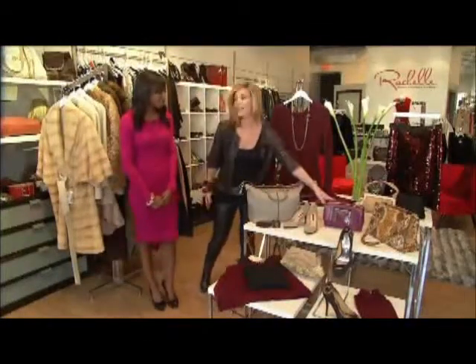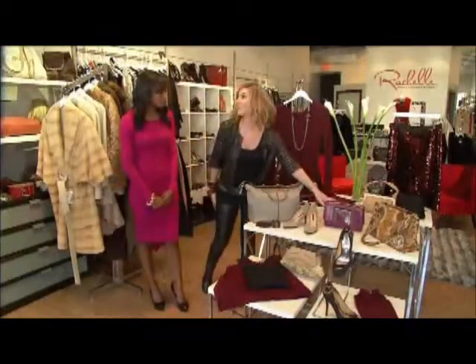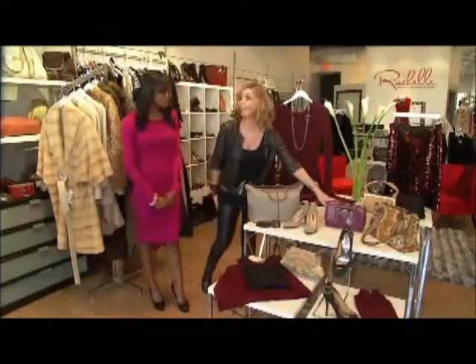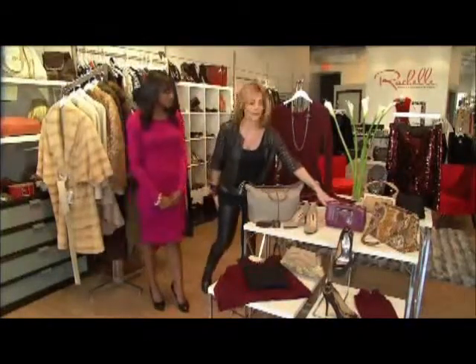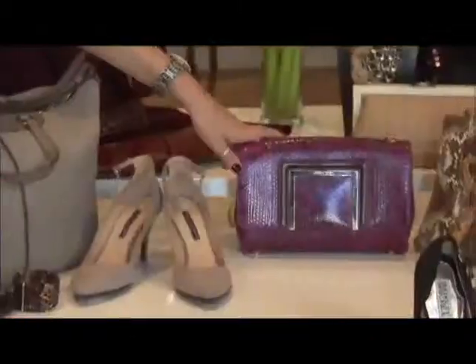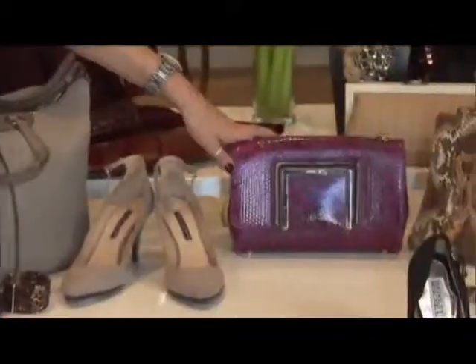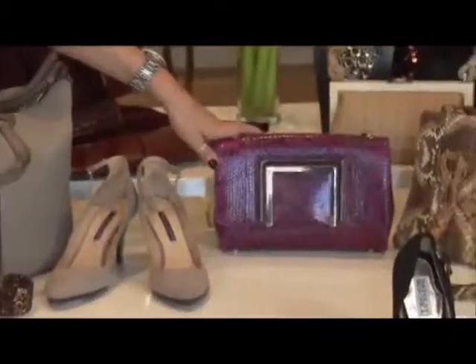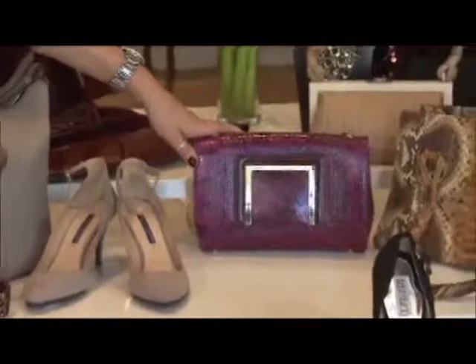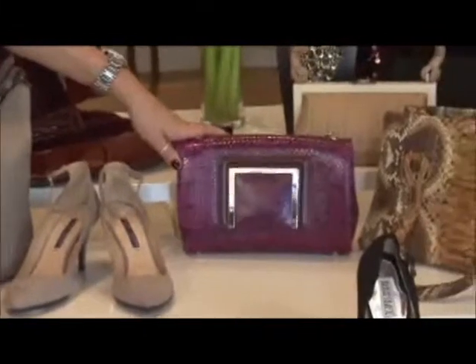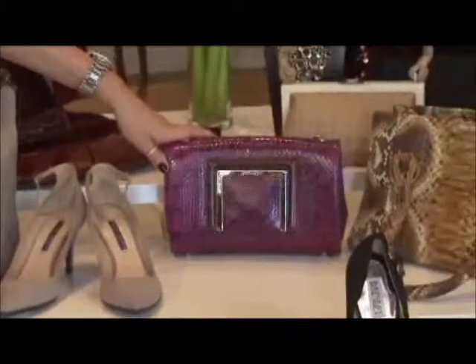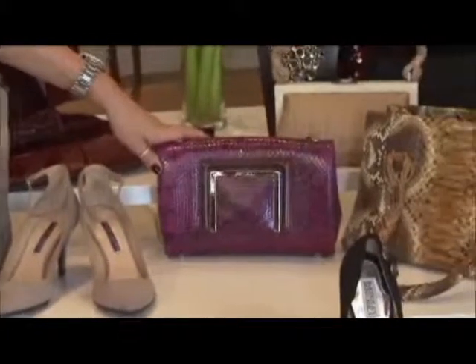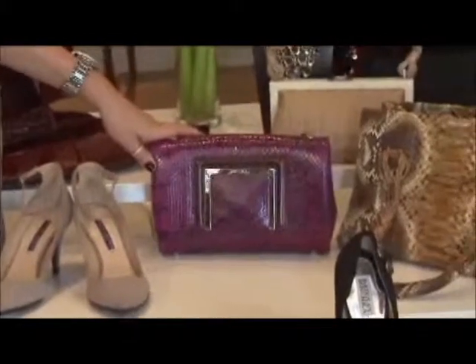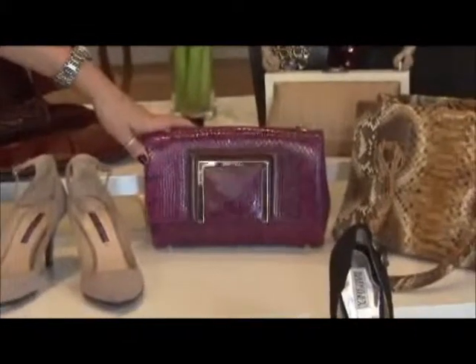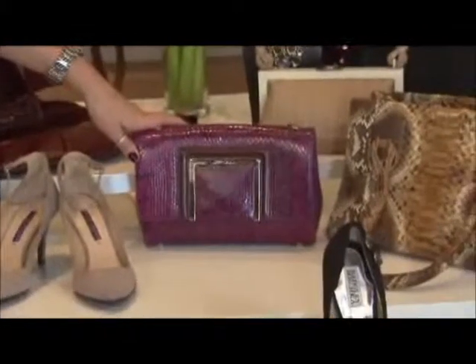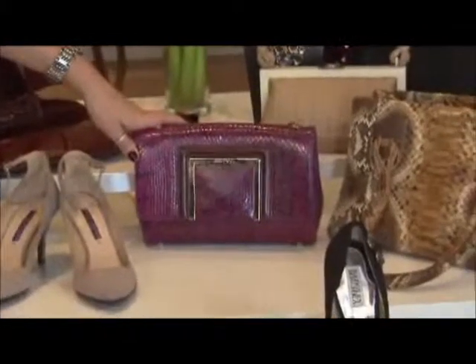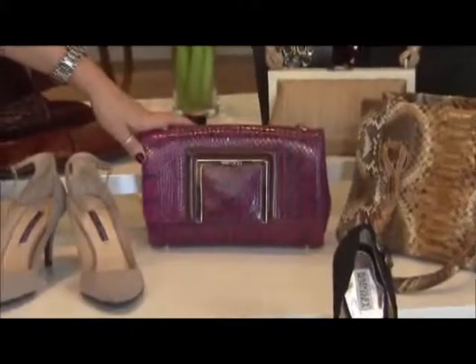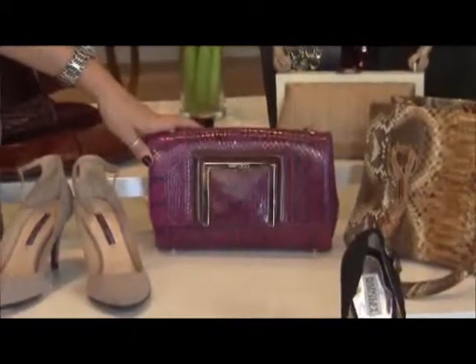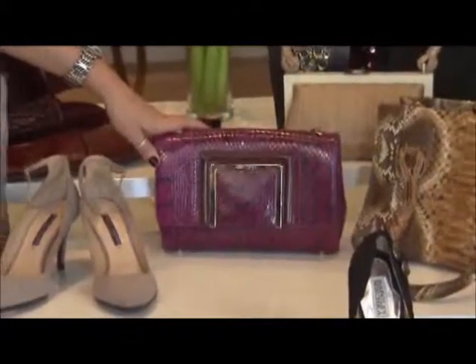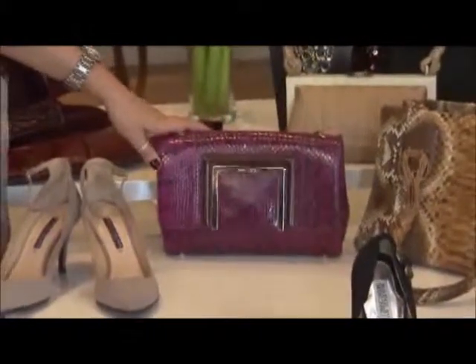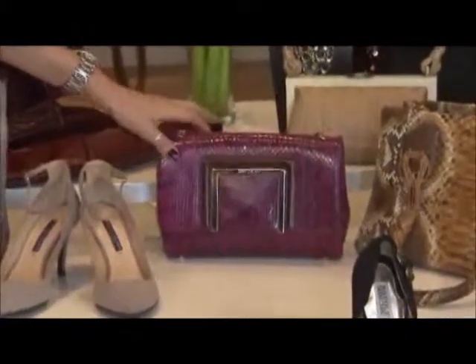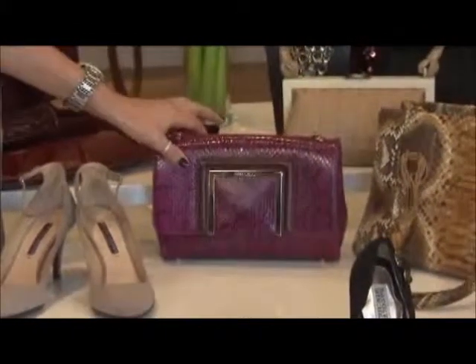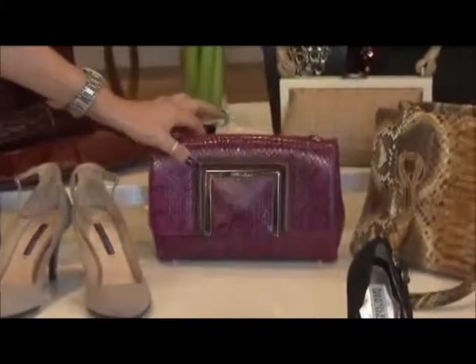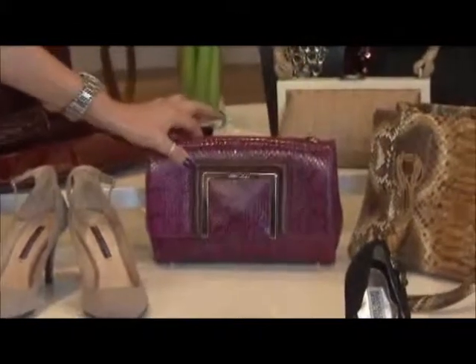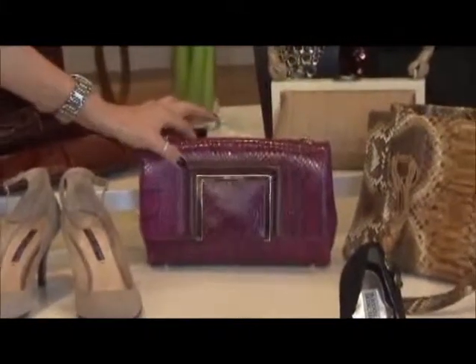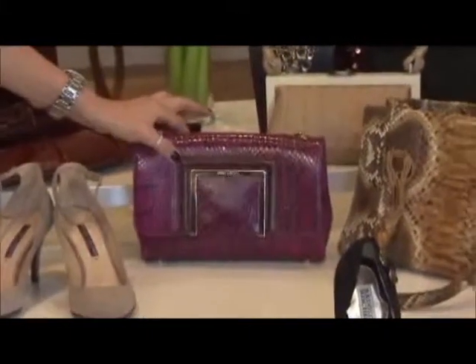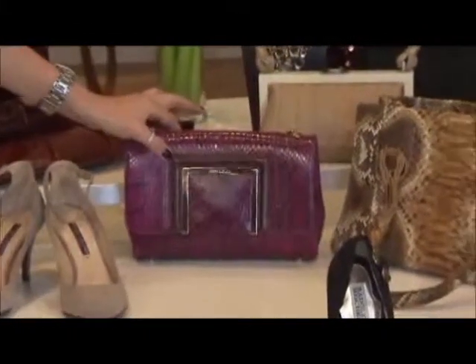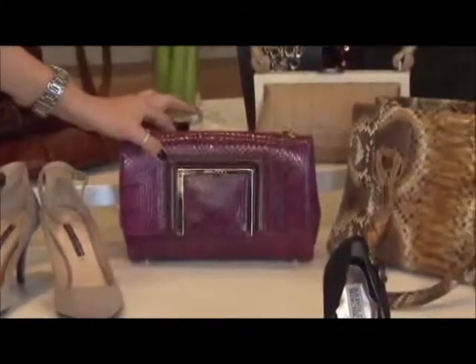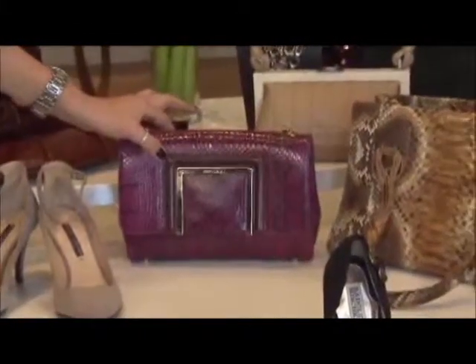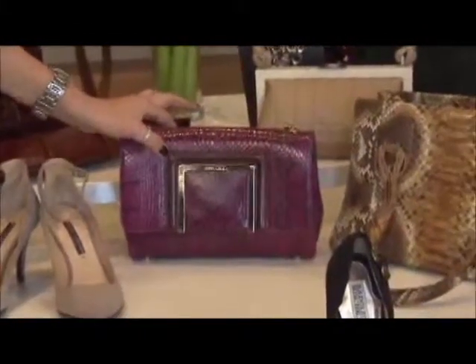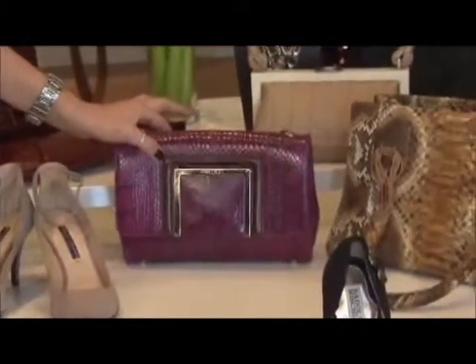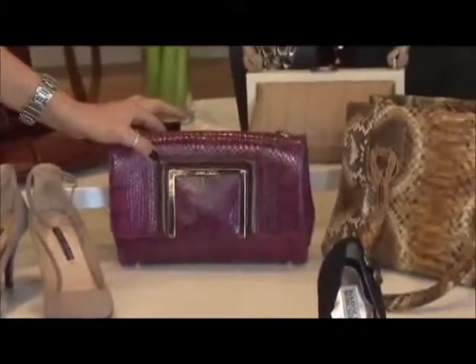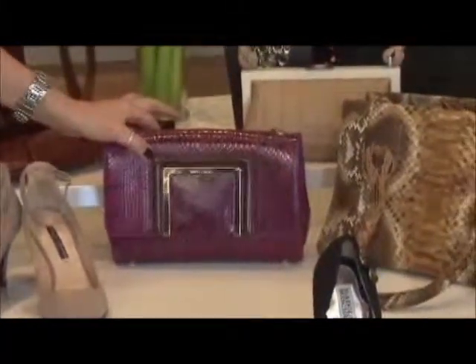This is a brand-new, never-worn Jimmy Choo bag. It's snakeskin and it's trimmed in a really deep Marsala.